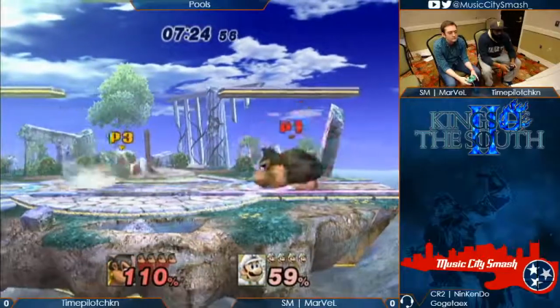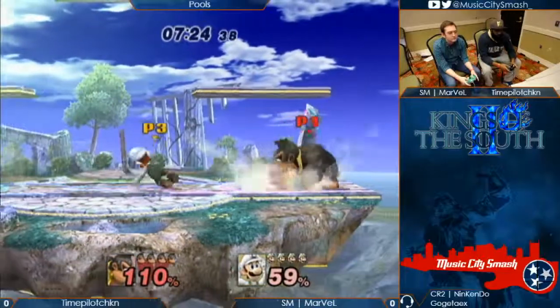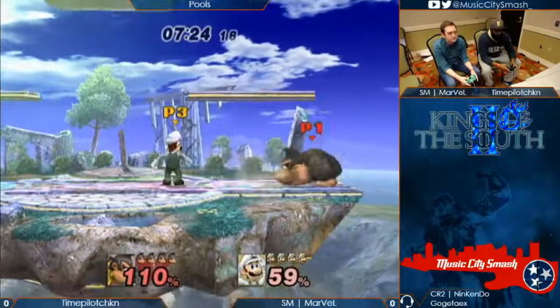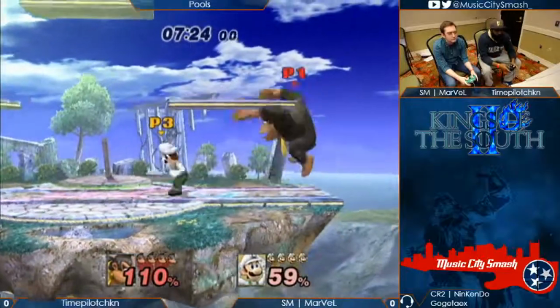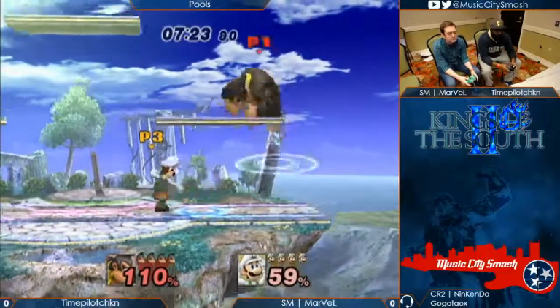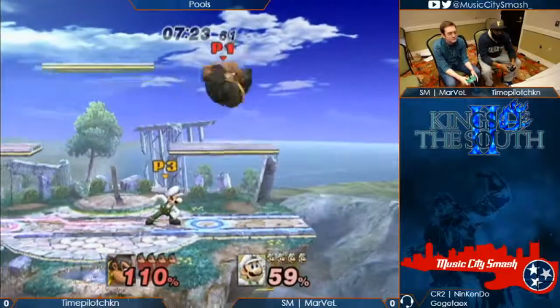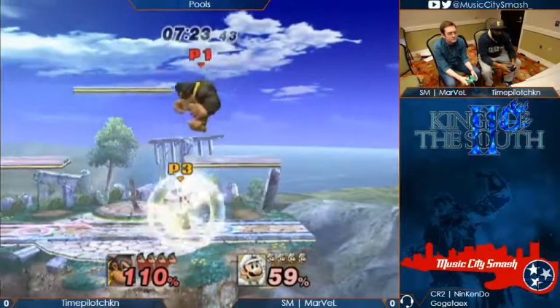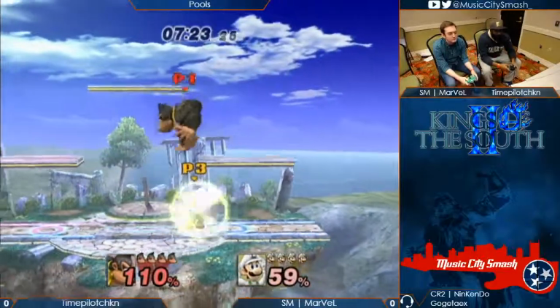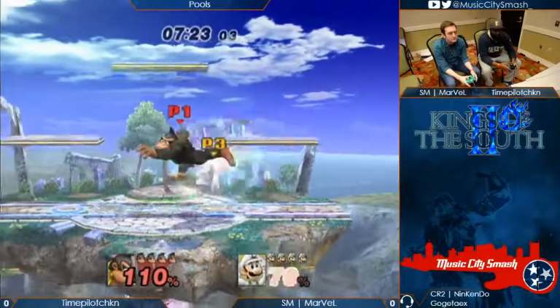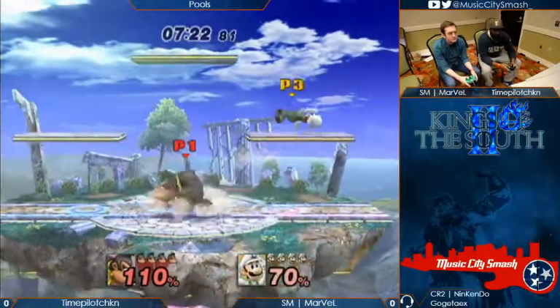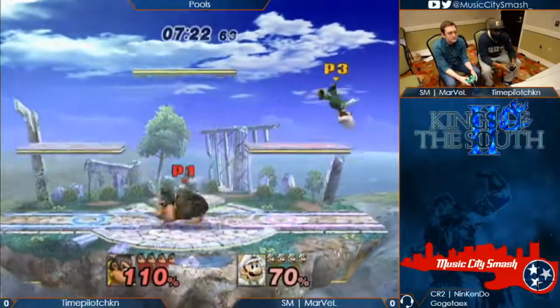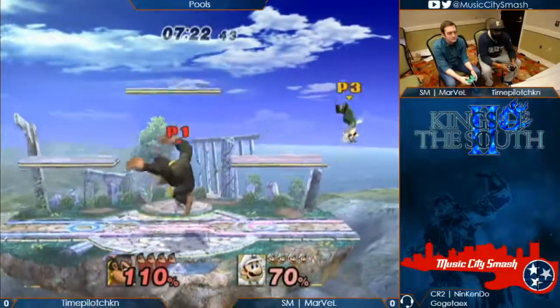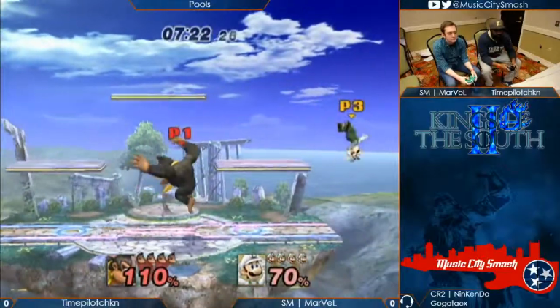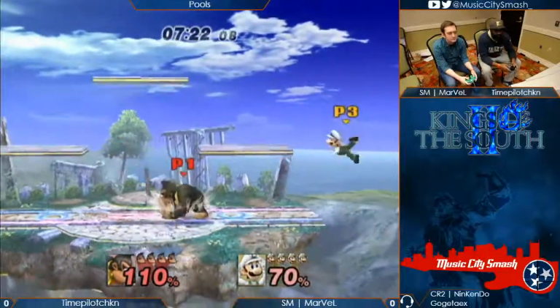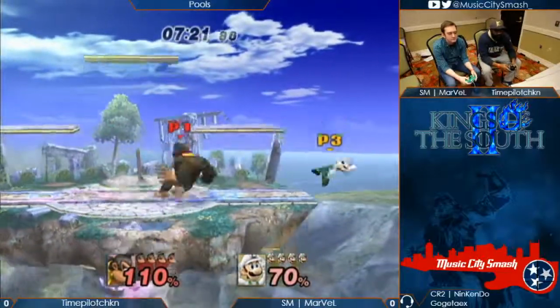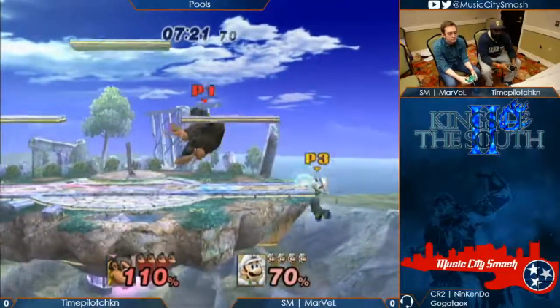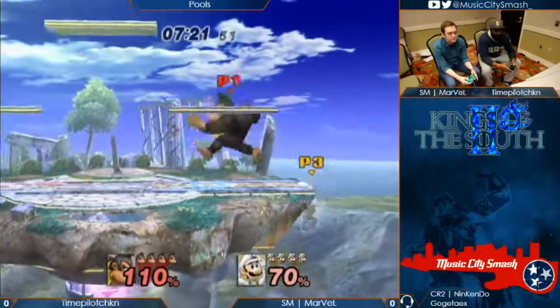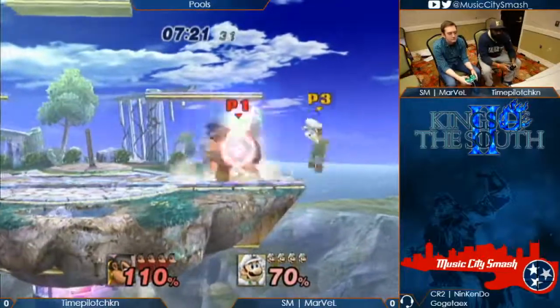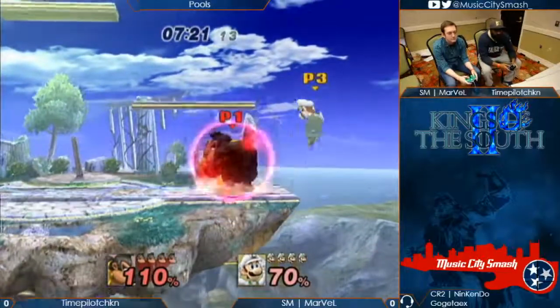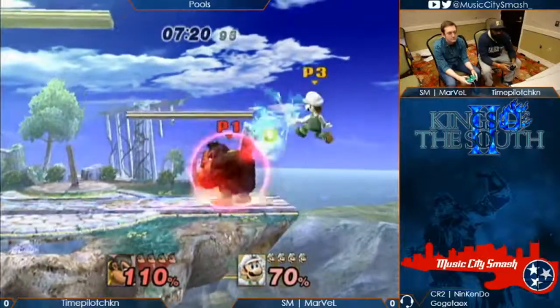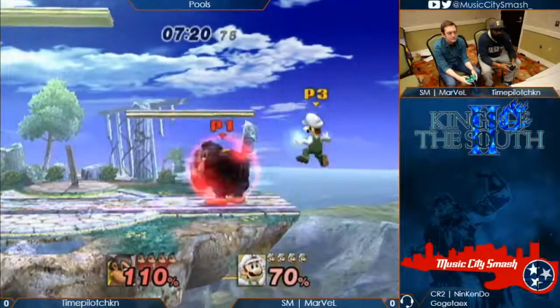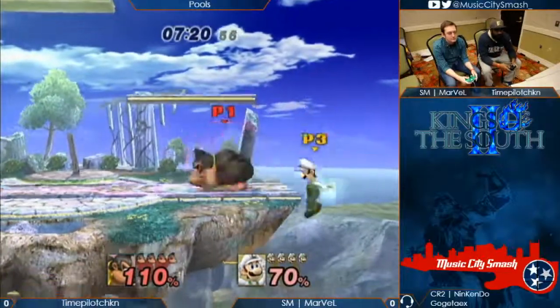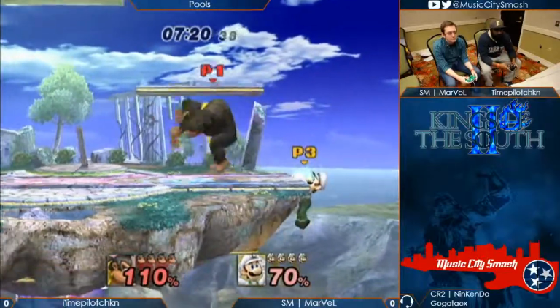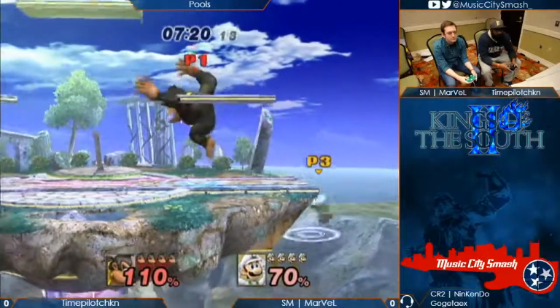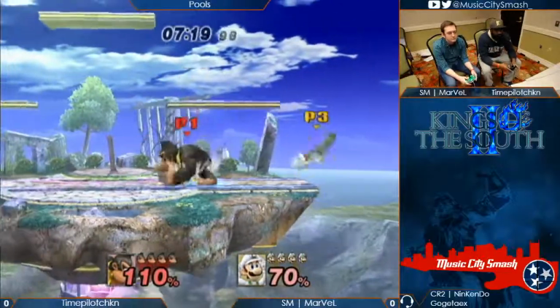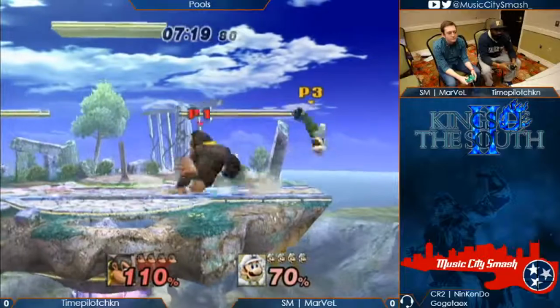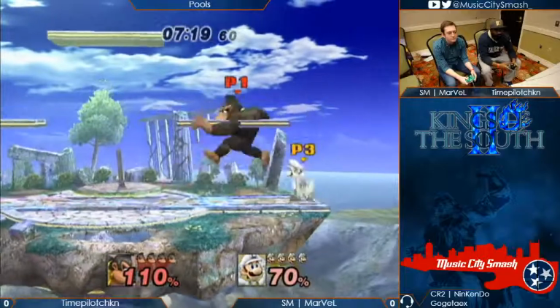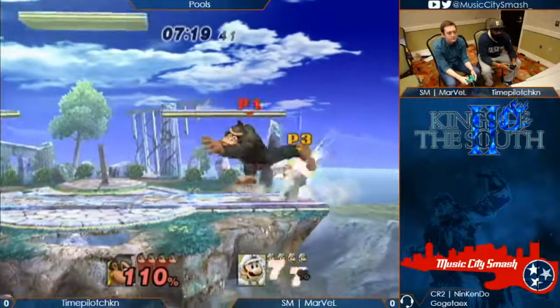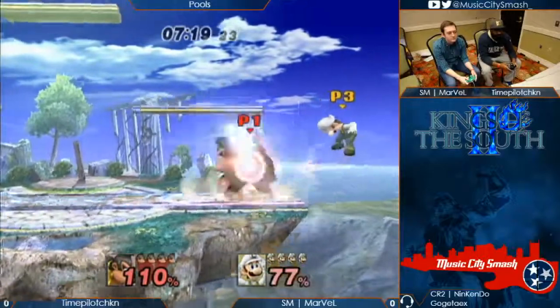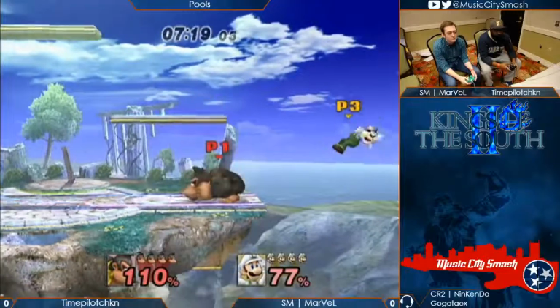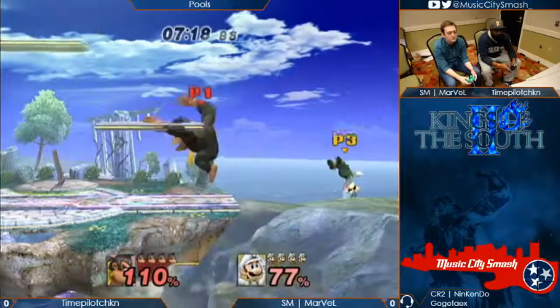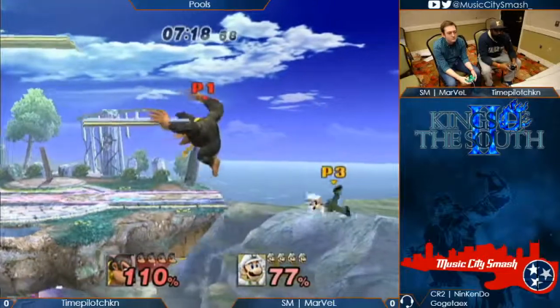You think he might be able to break up air combos with Nair, but DK's head is invincible, so it doesn't work.